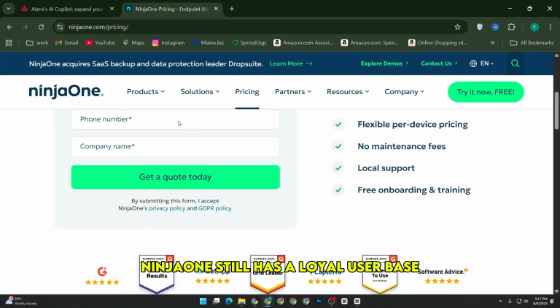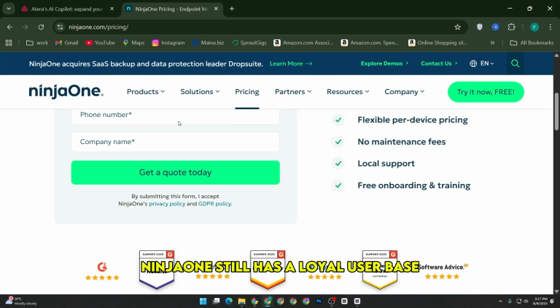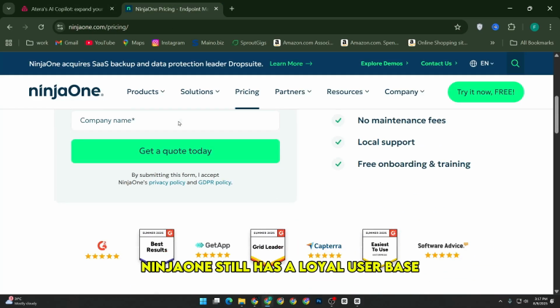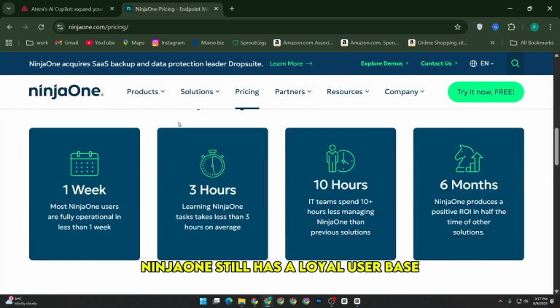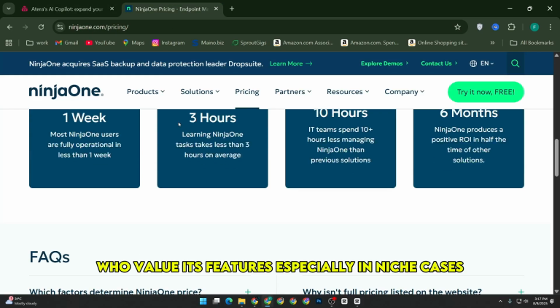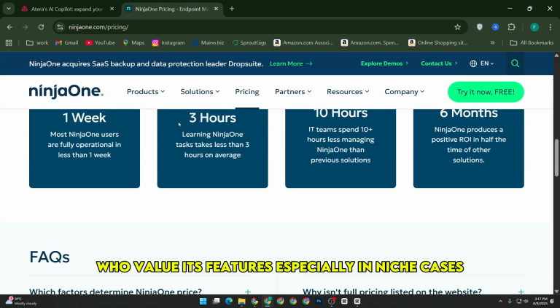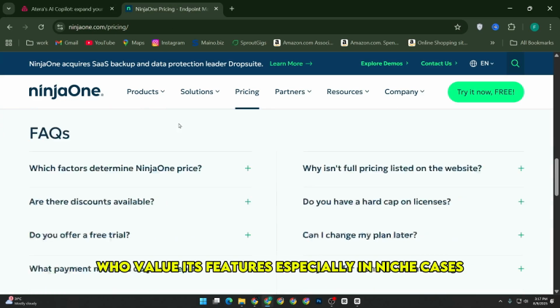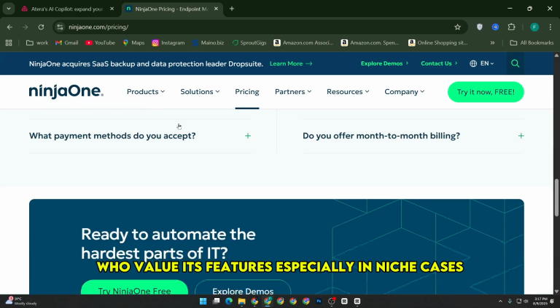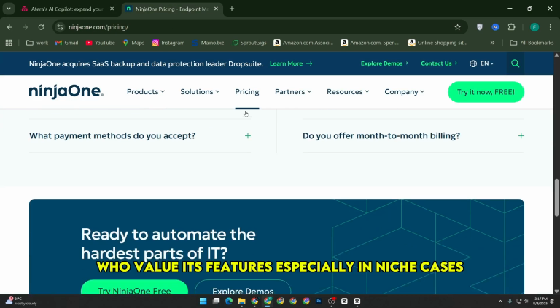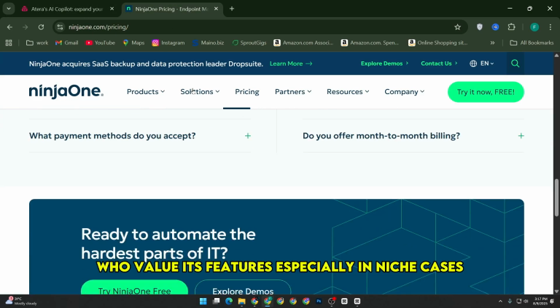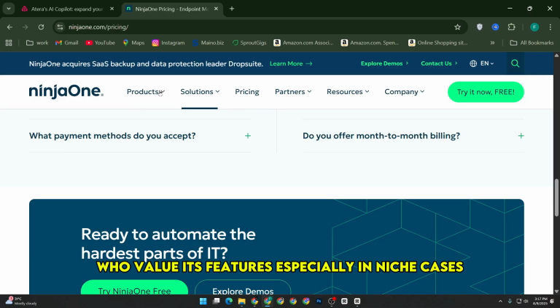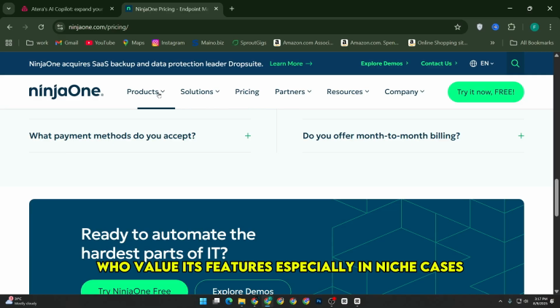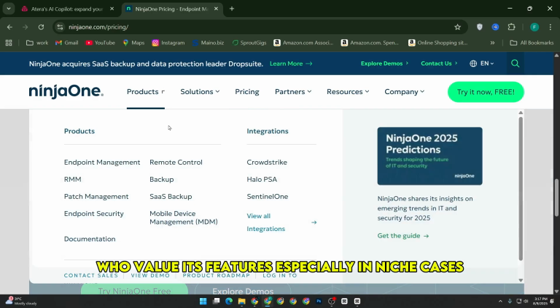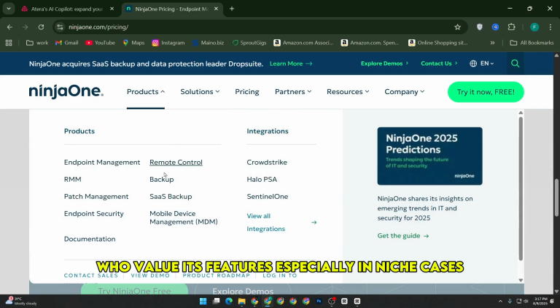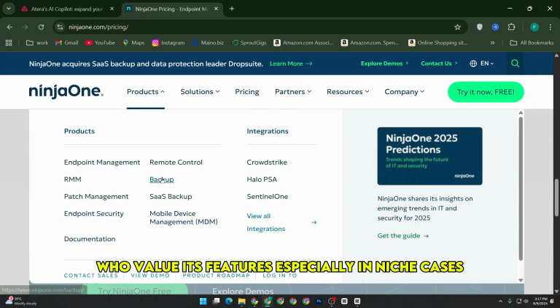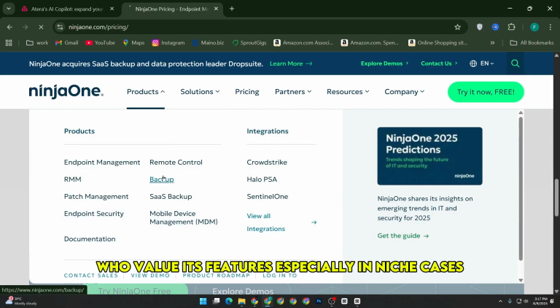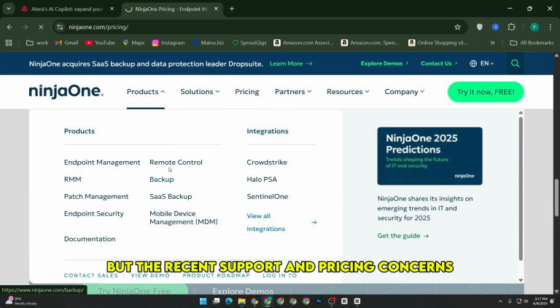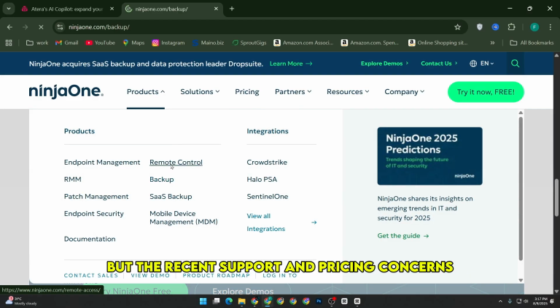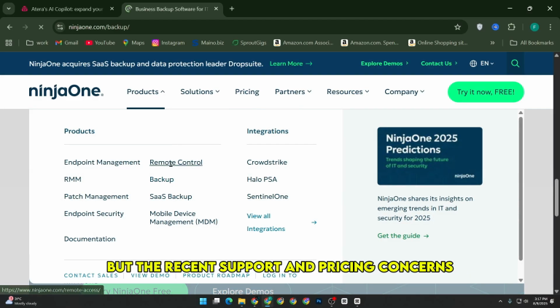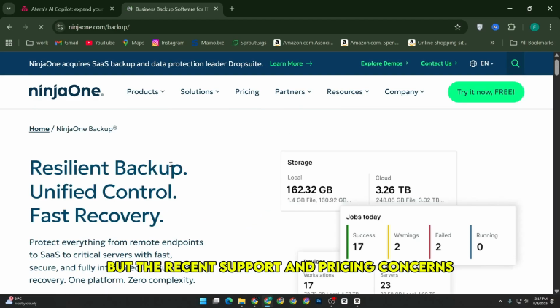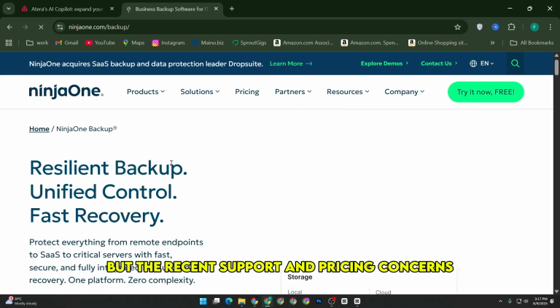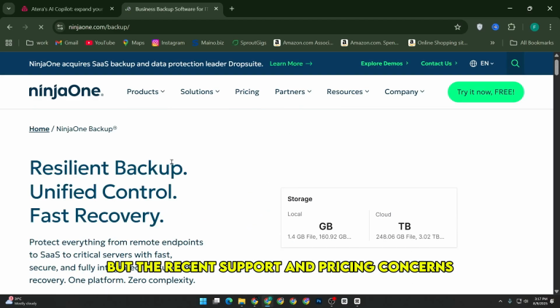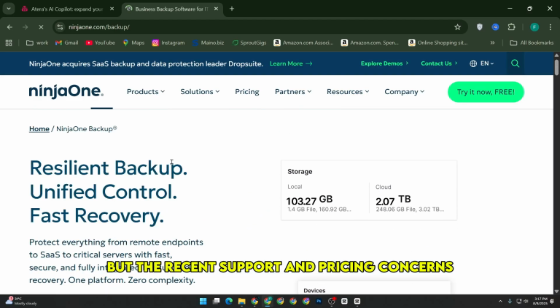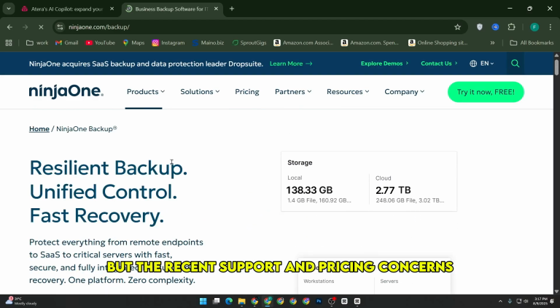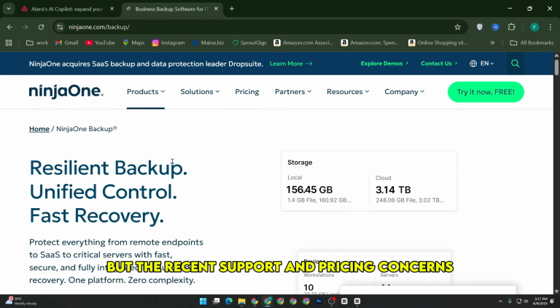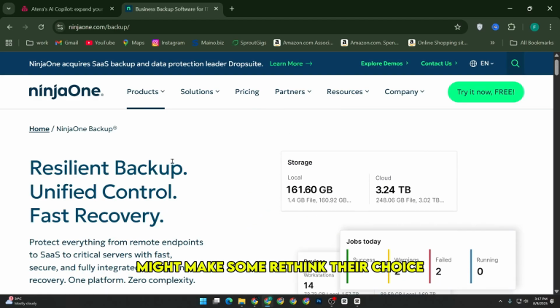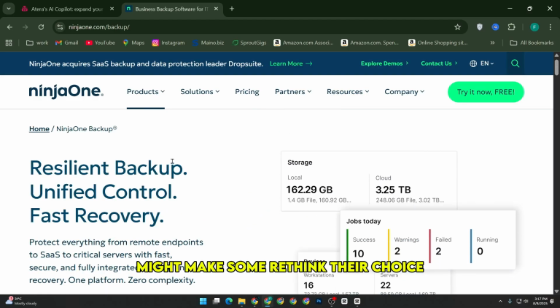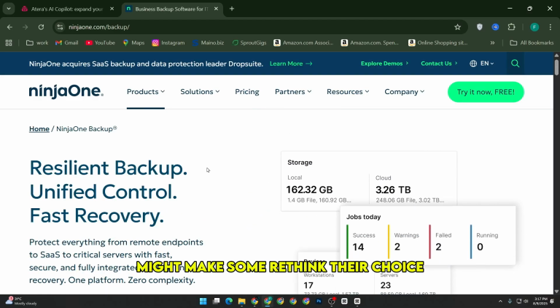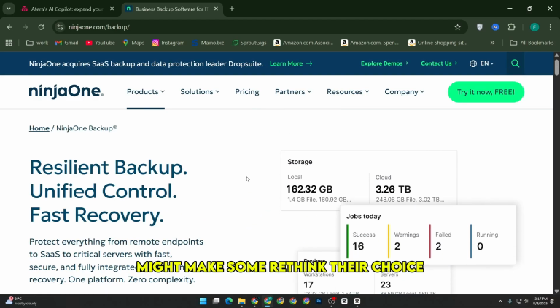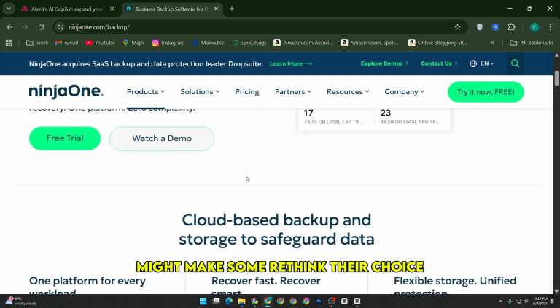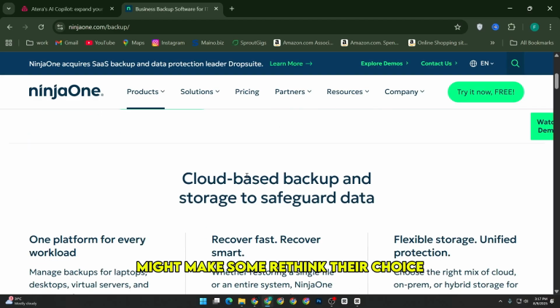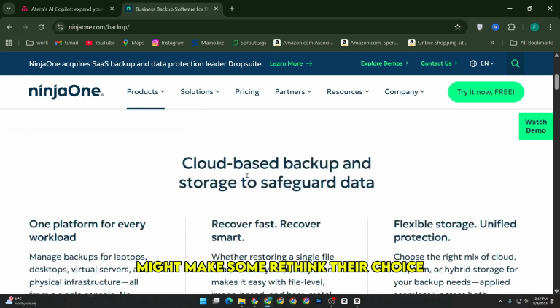Ninja One still has a loyal user base who value its features, especially in niche cases, but the recent support and pricing concerns might make some rethink their choice.